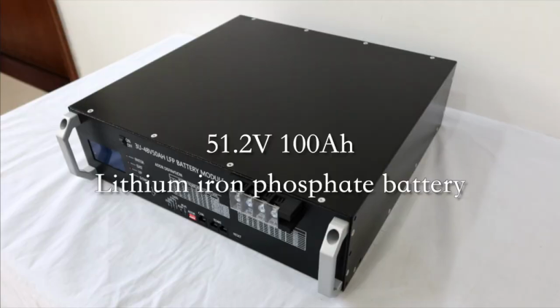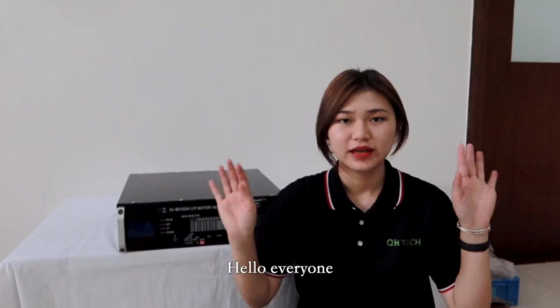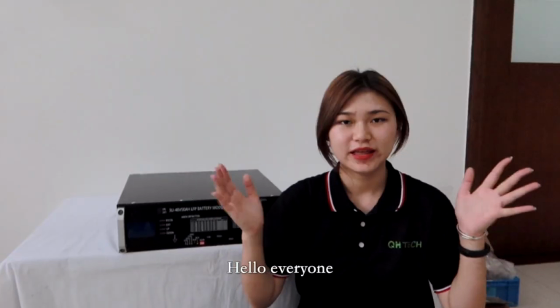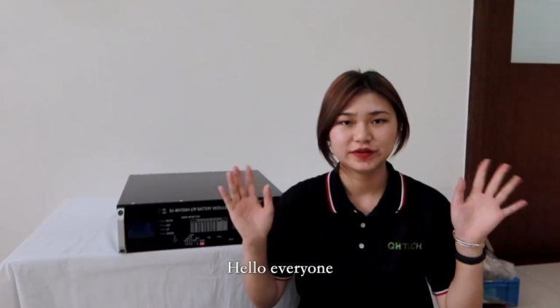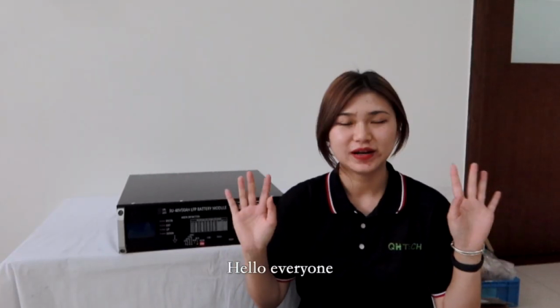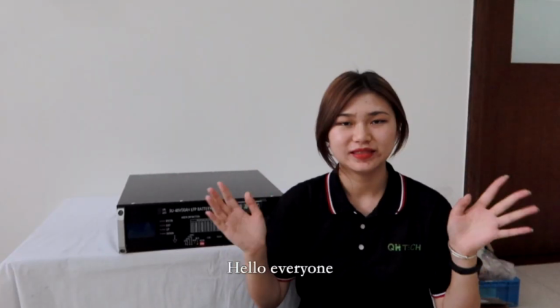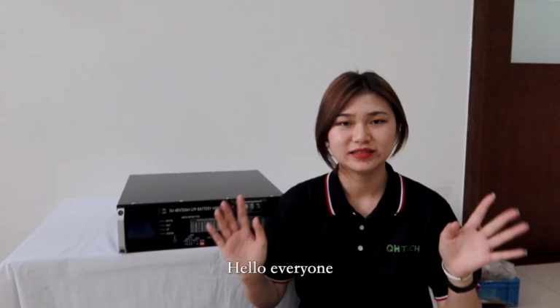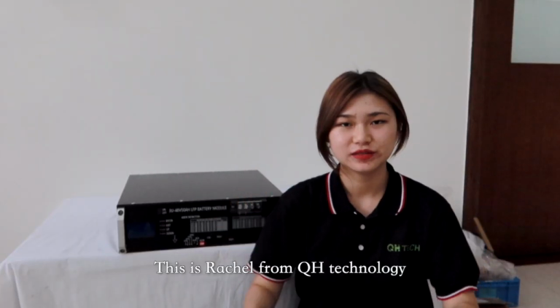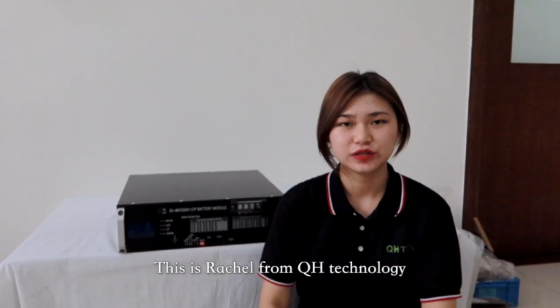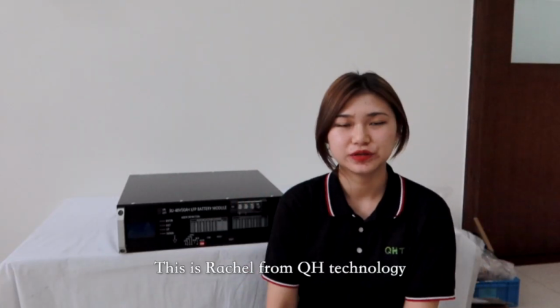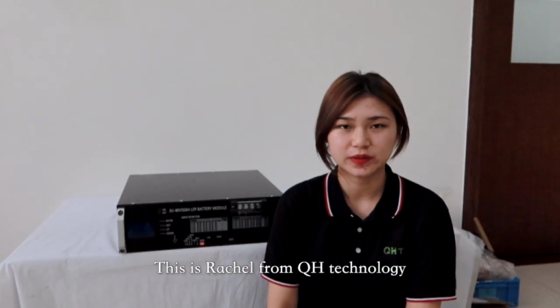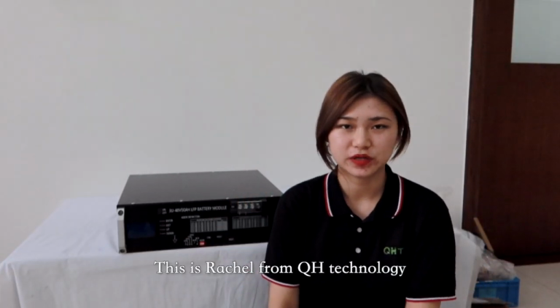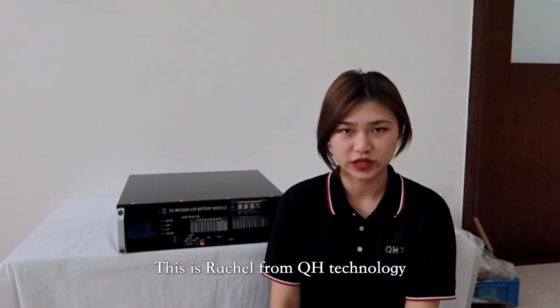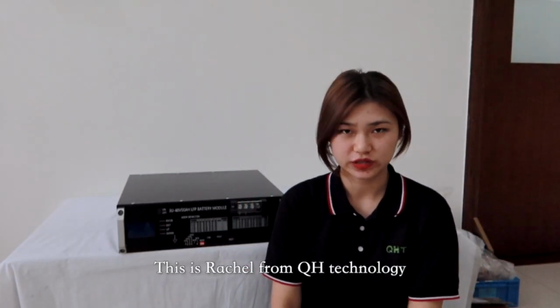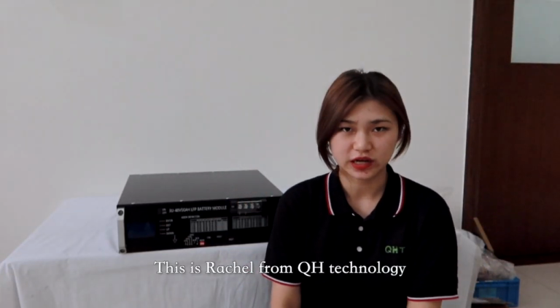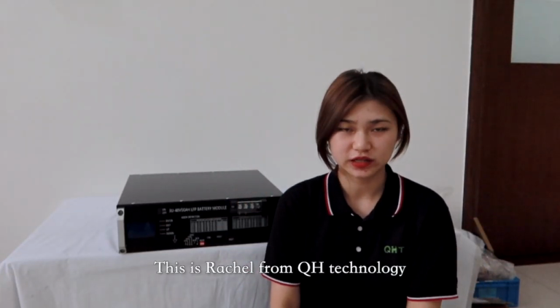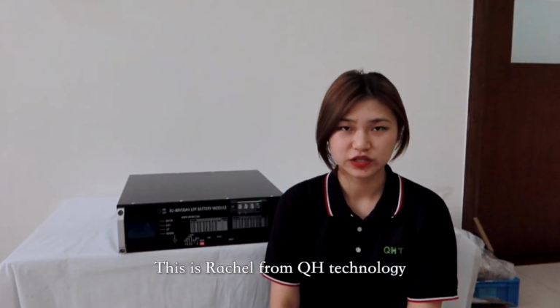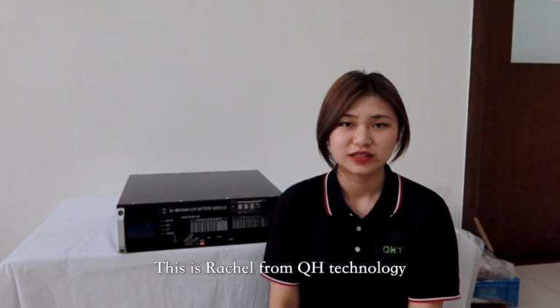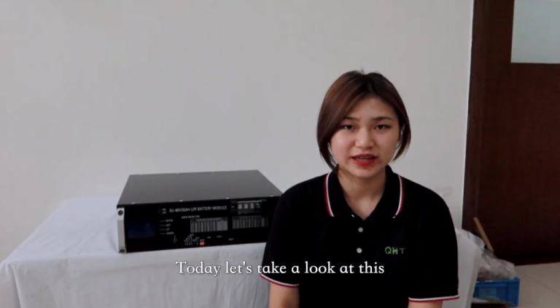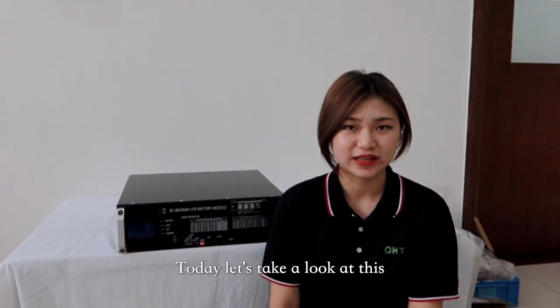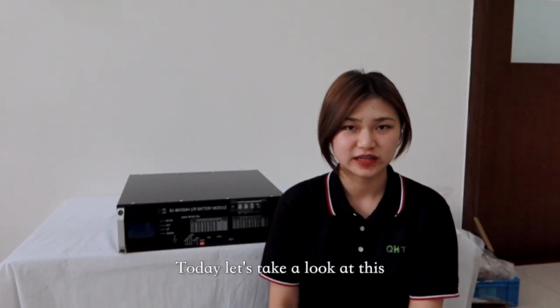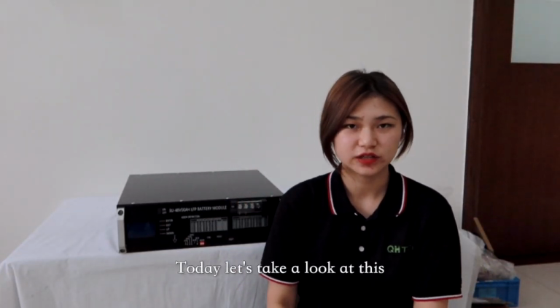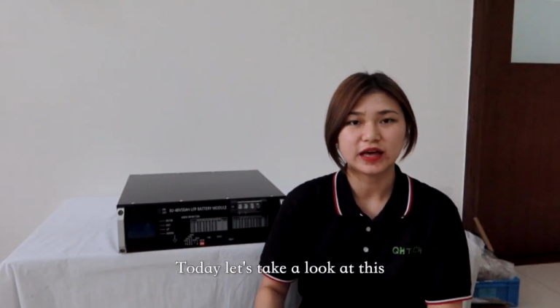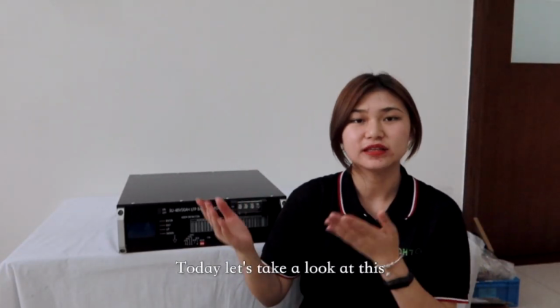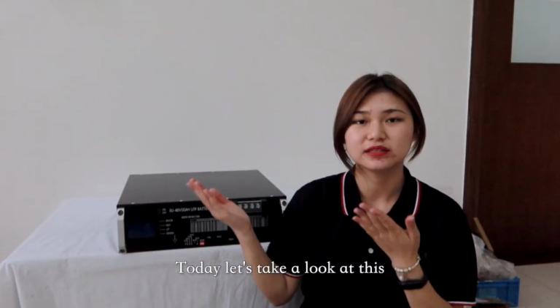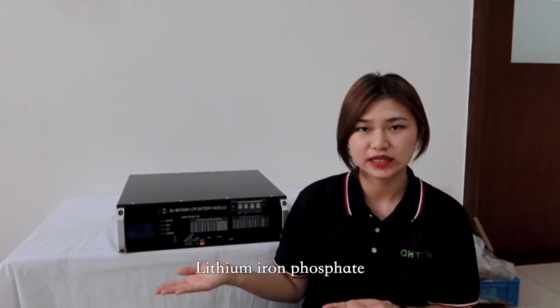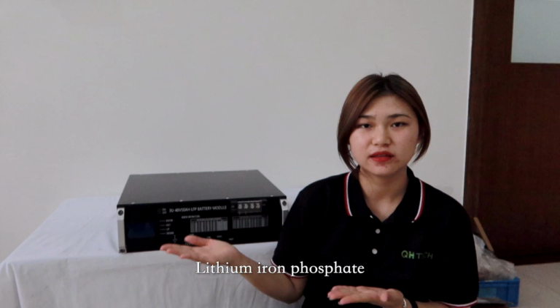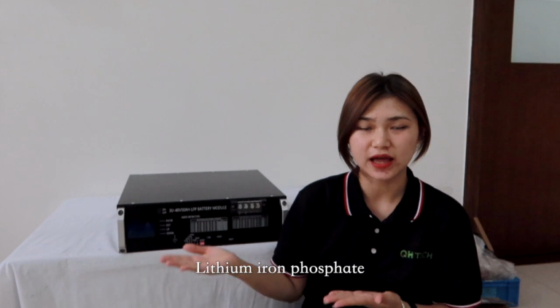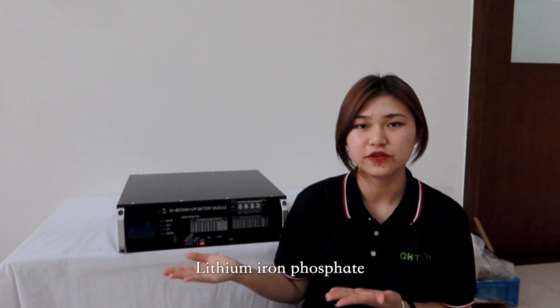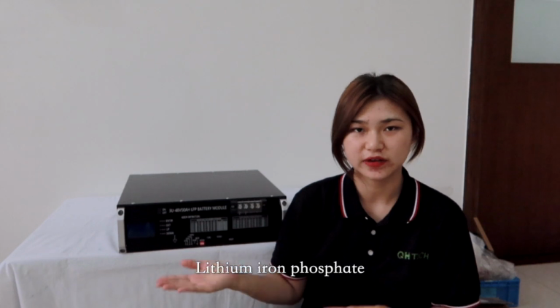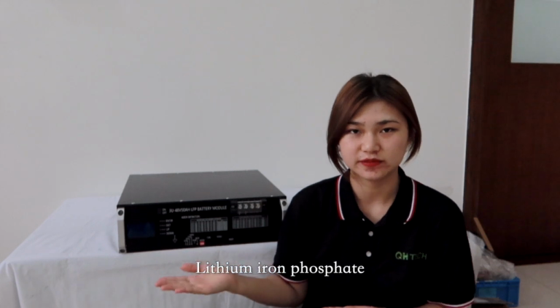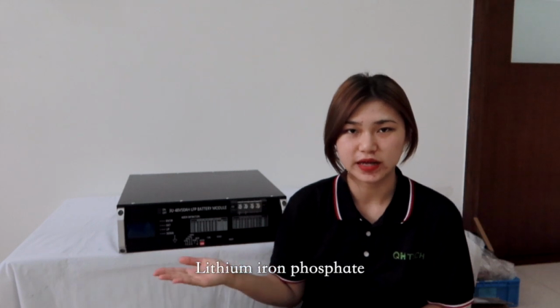Hello everyone, this is Rachel from QH10 Knowledge. Today, let's take a look at this lithium-ion battery.